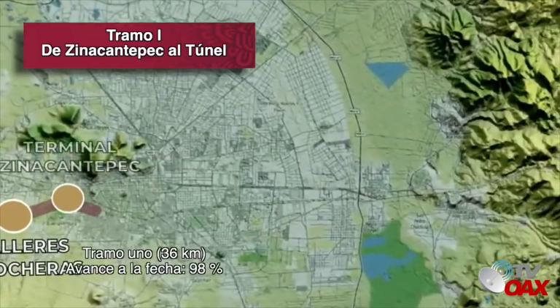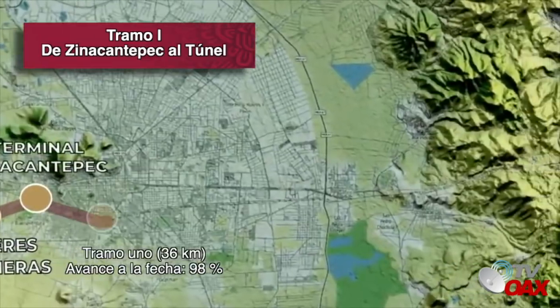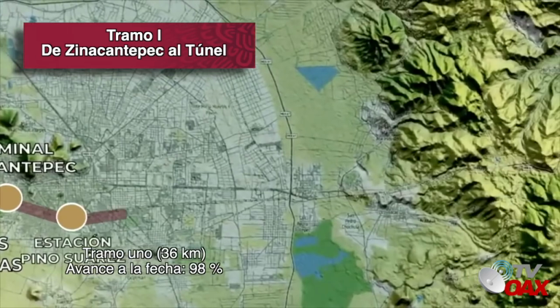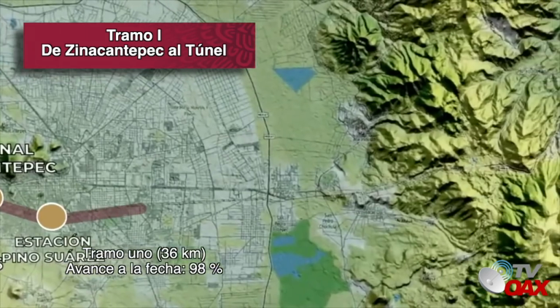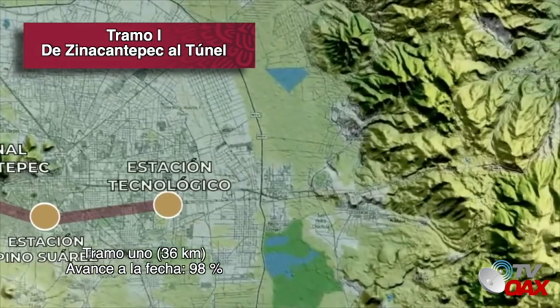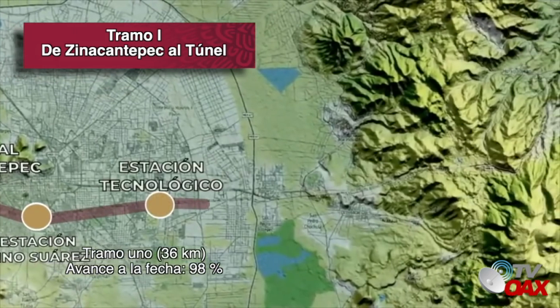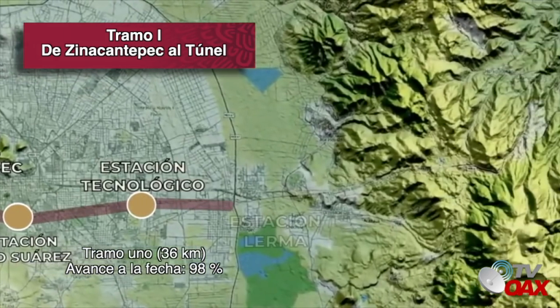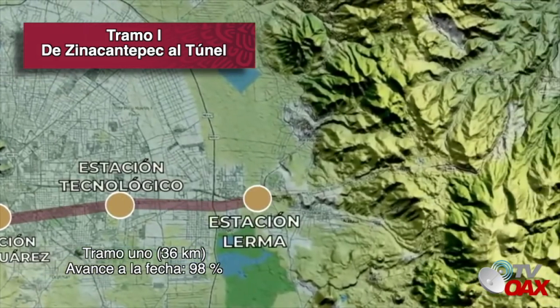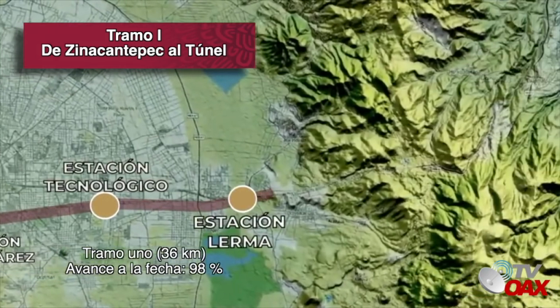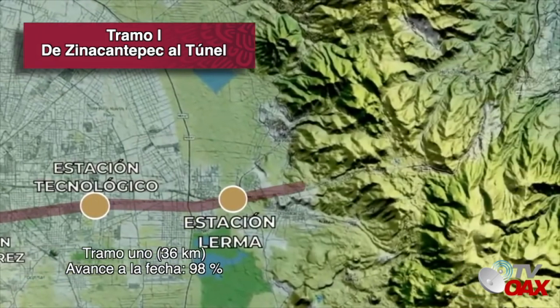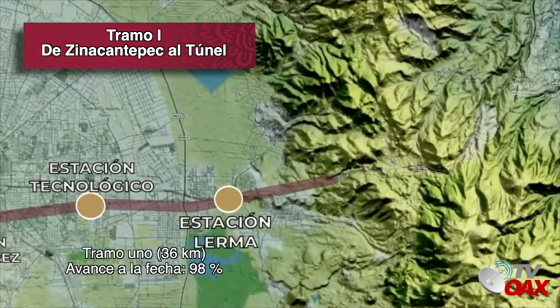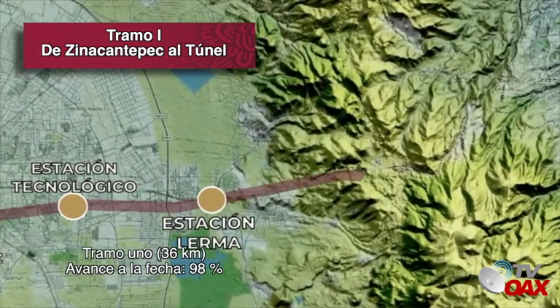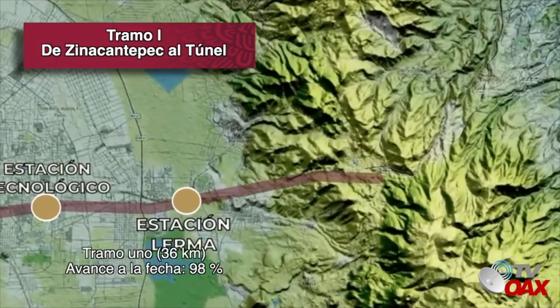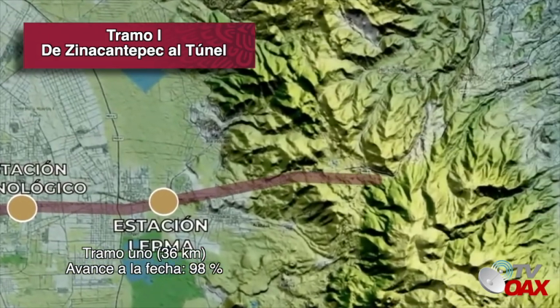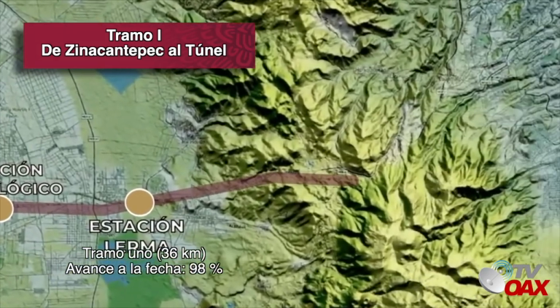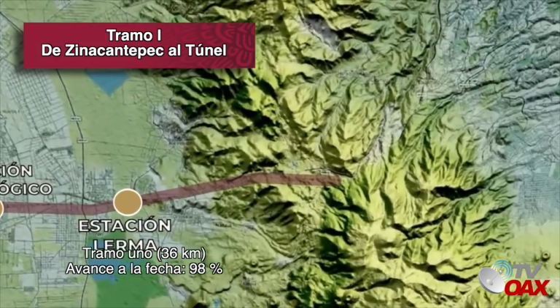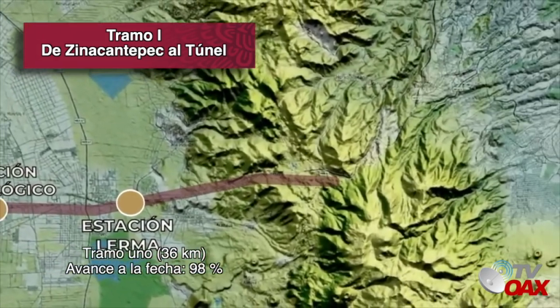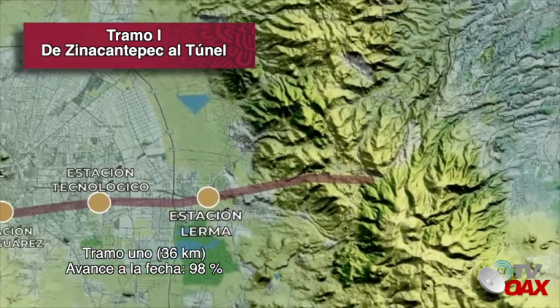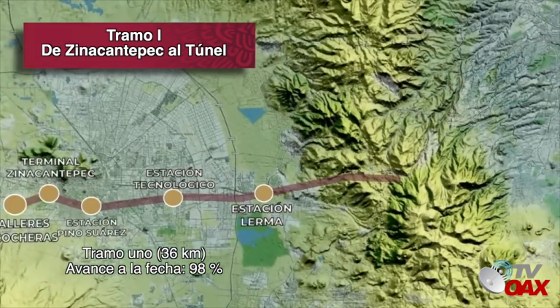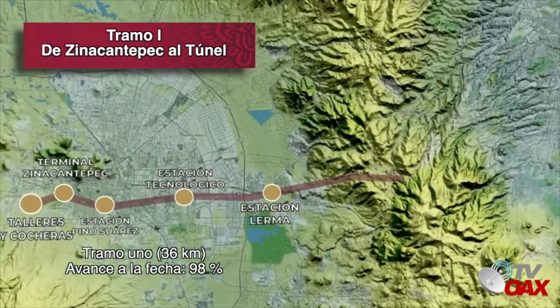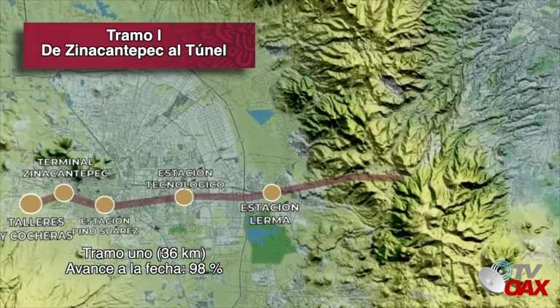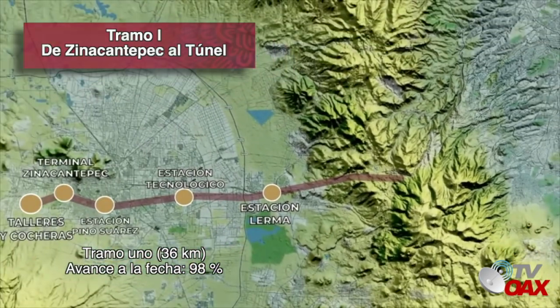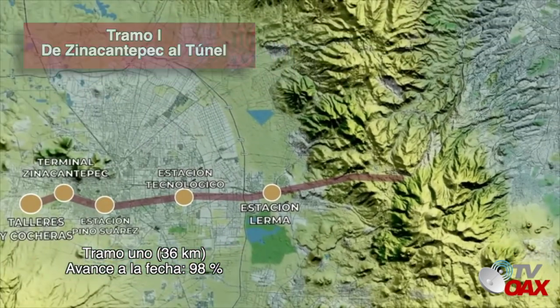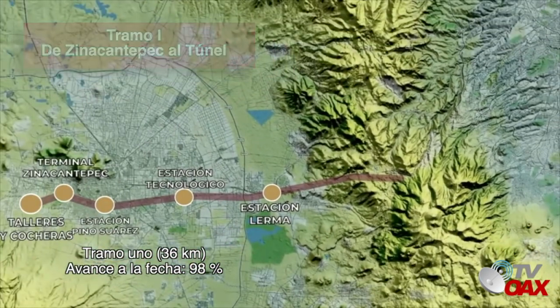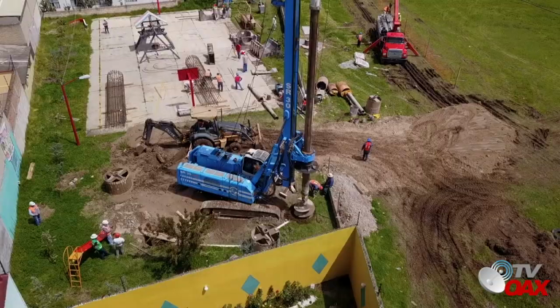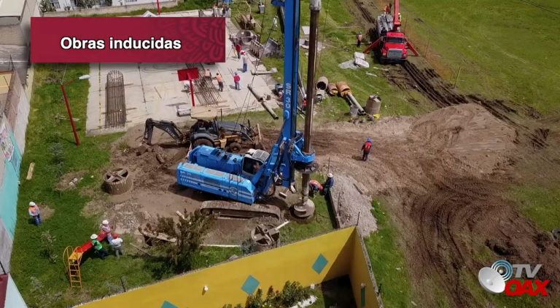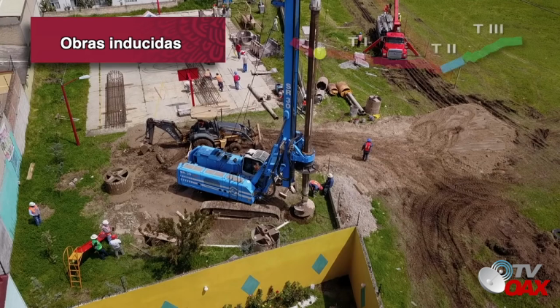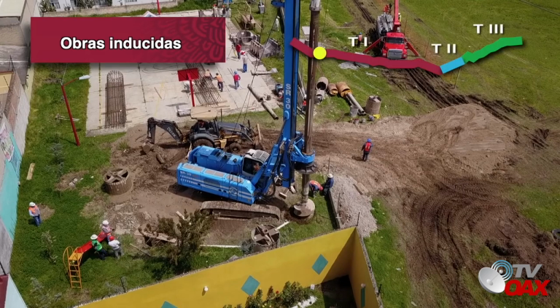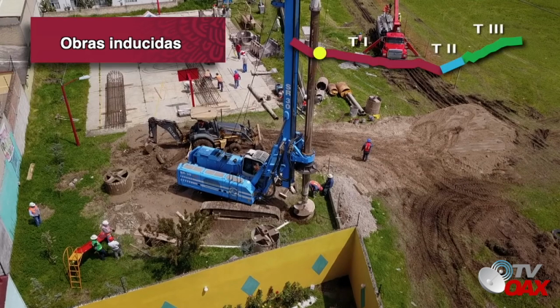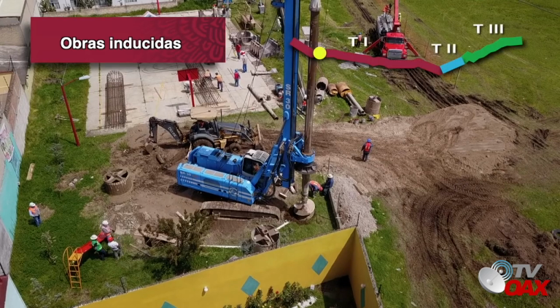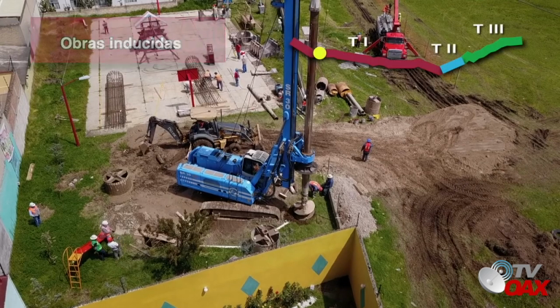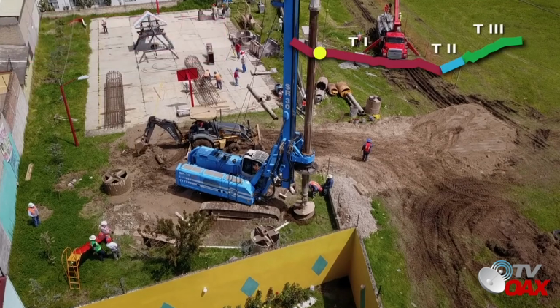Tramo 1. 36 kilómetros. Avance a la fecha: 98%. Obras inducidas.